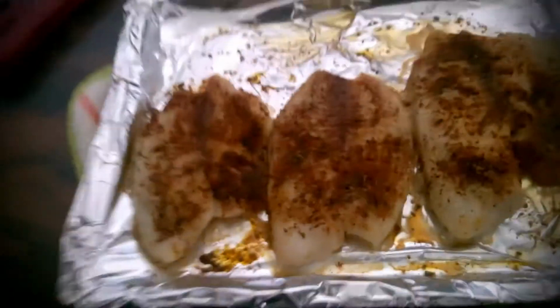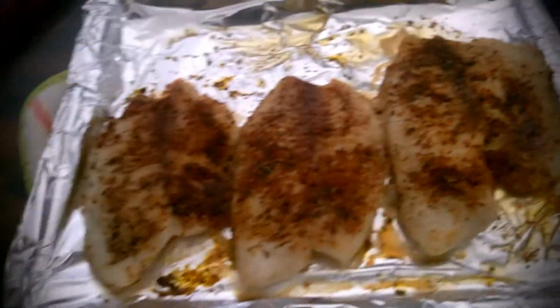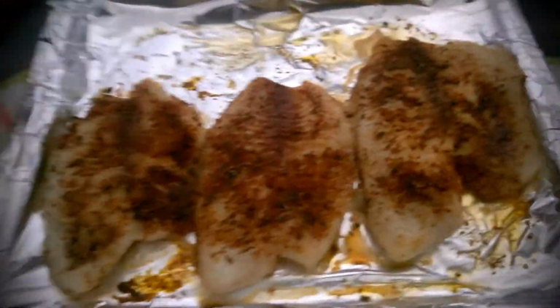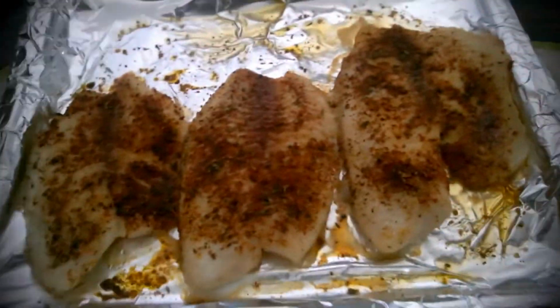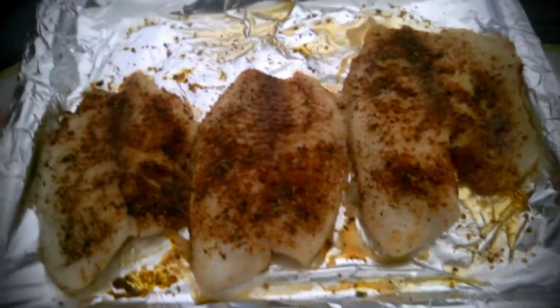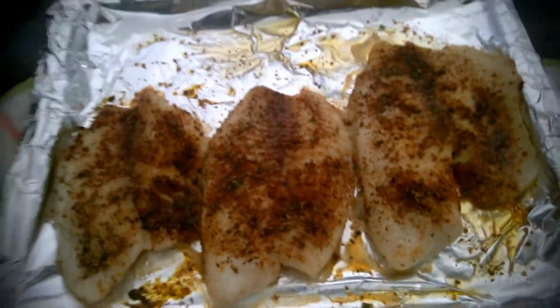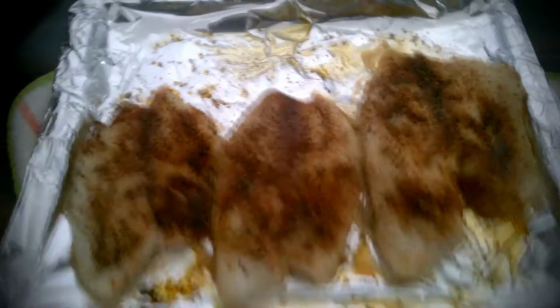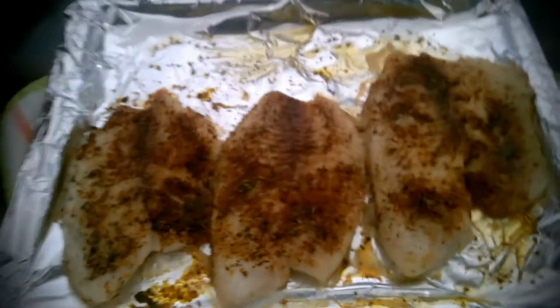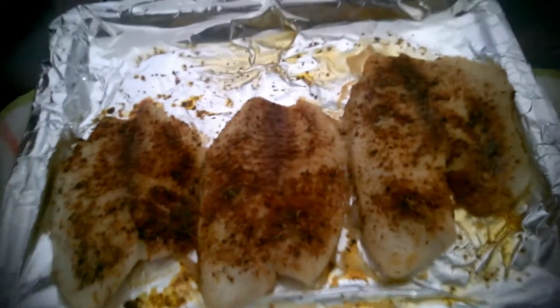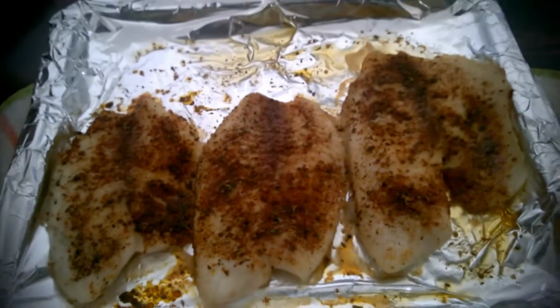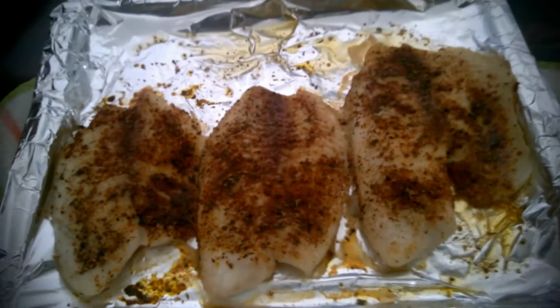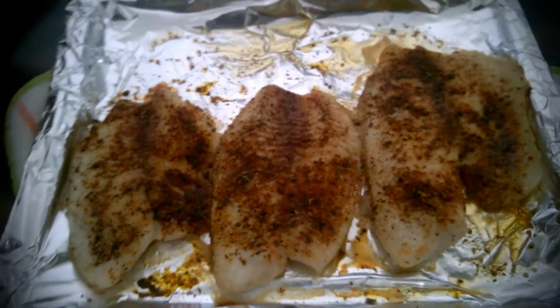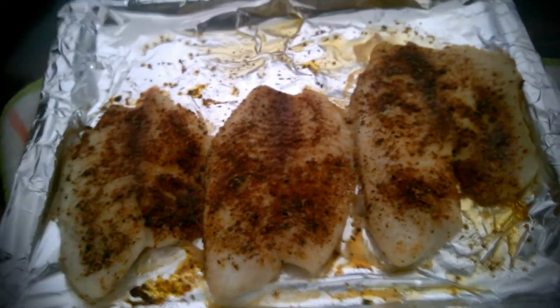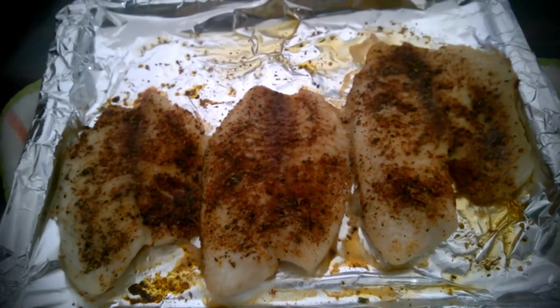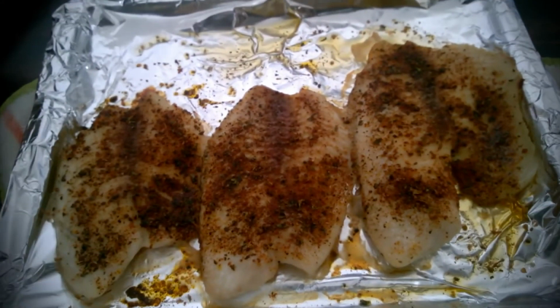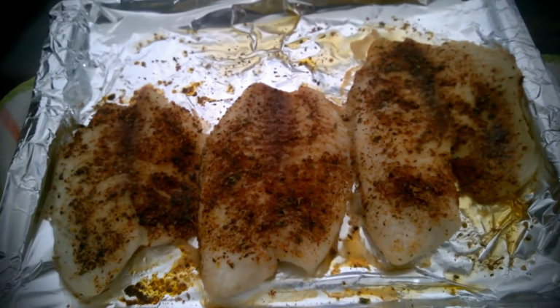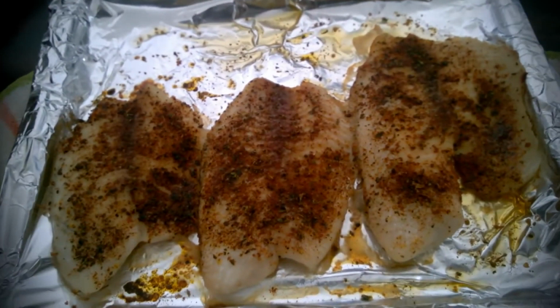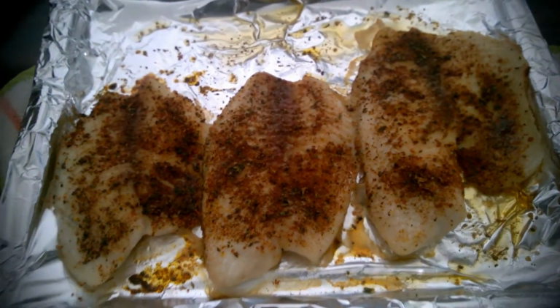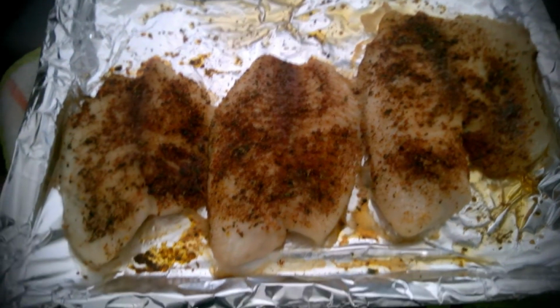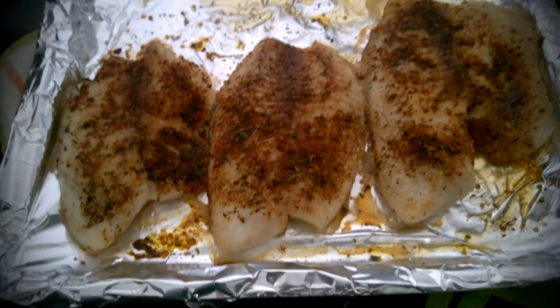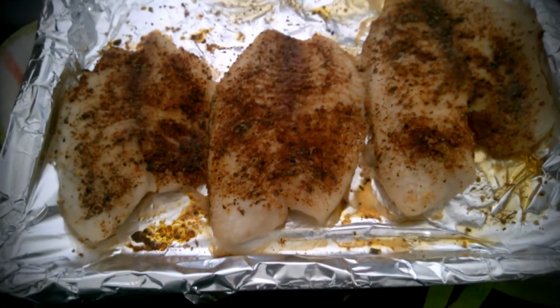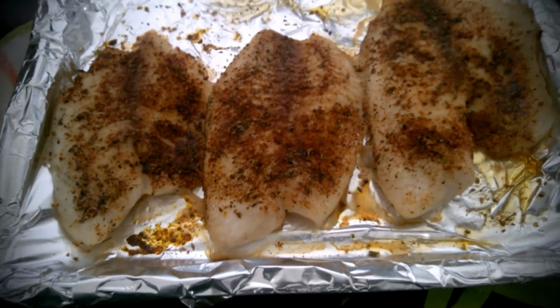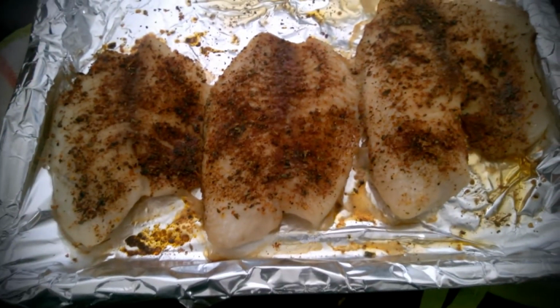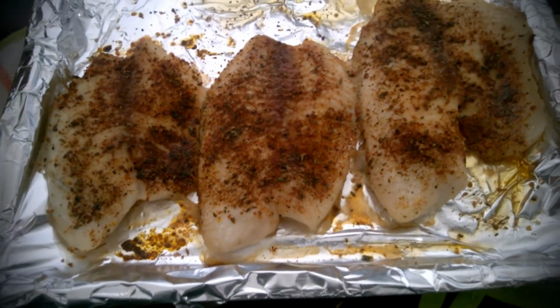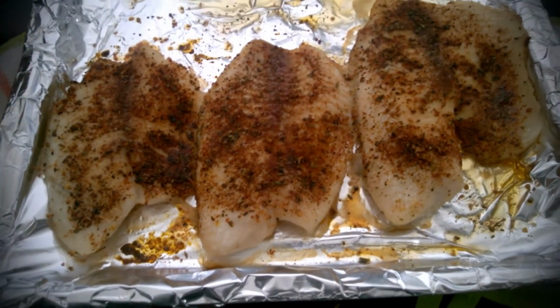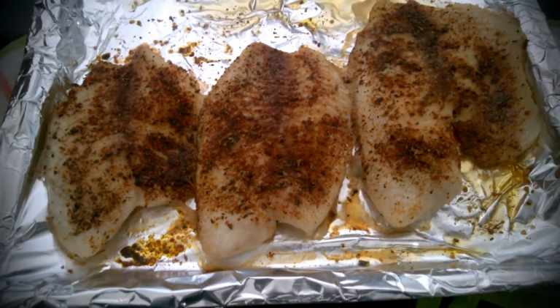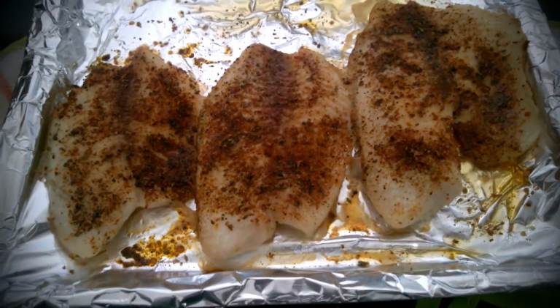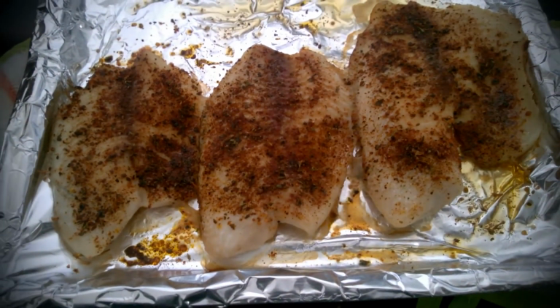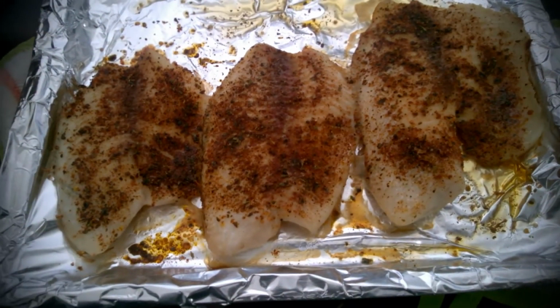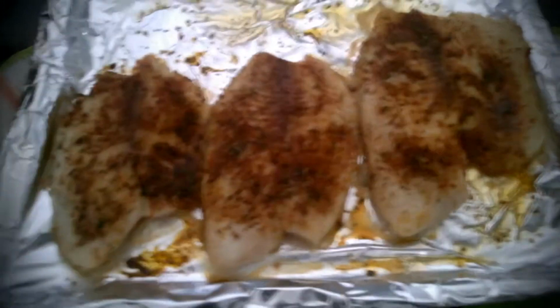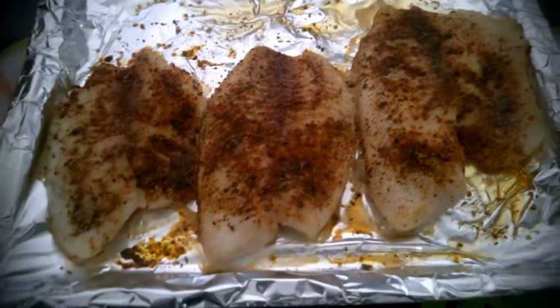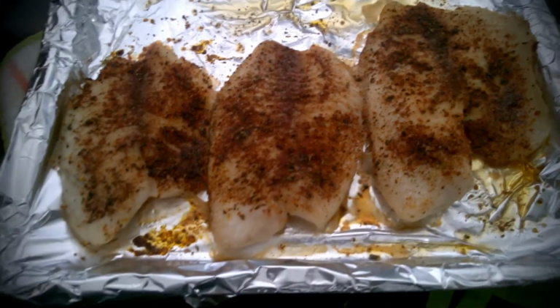And this is what came out after 20 minutes in the oven. This is it.